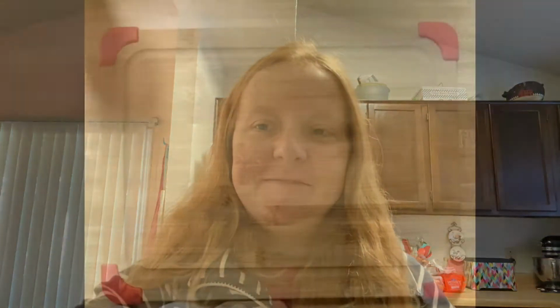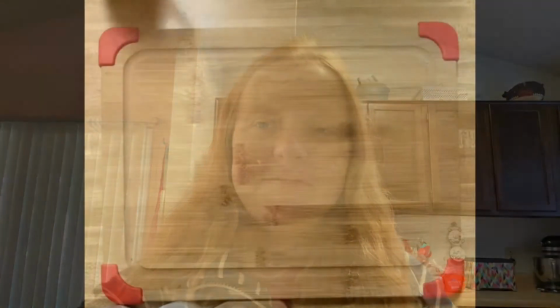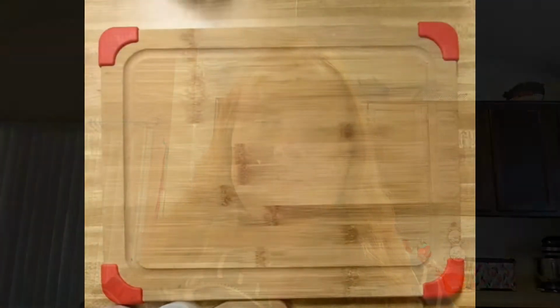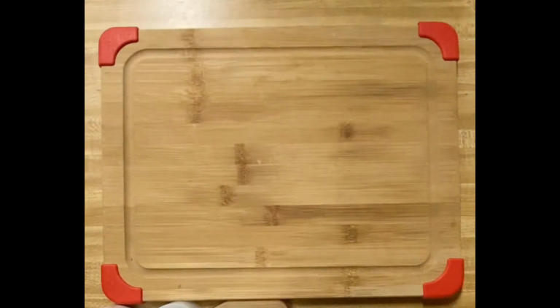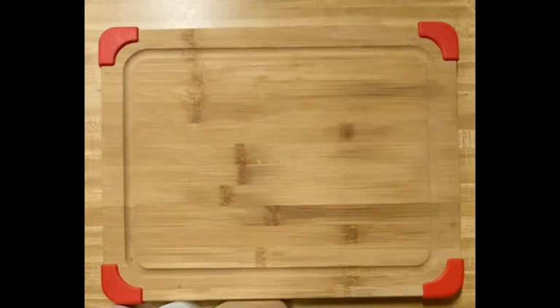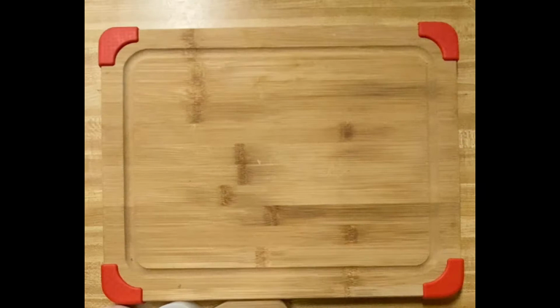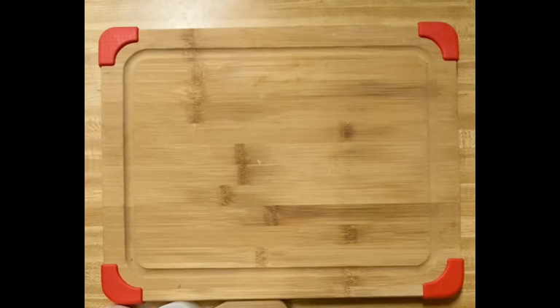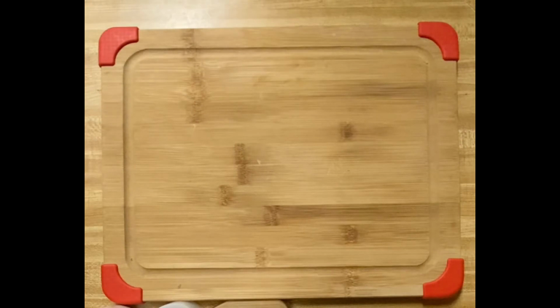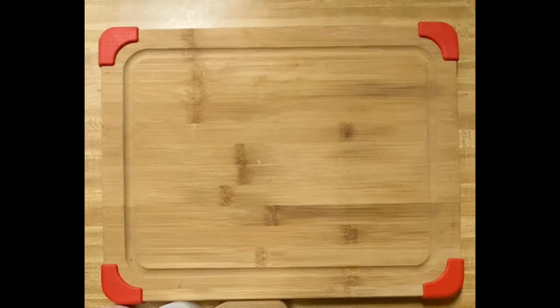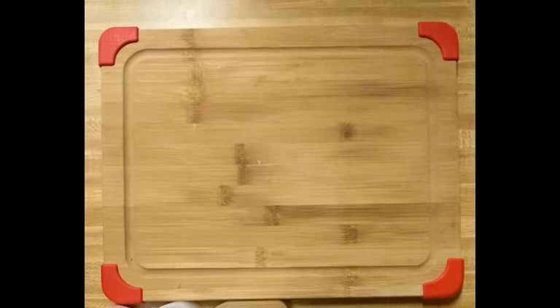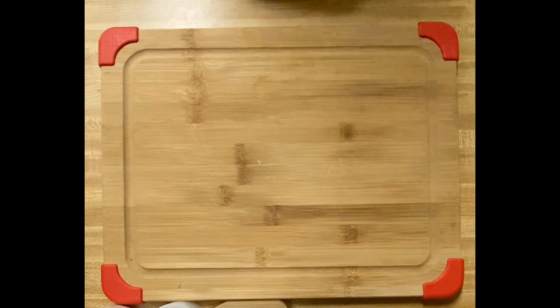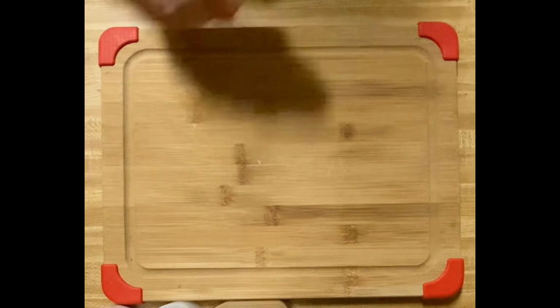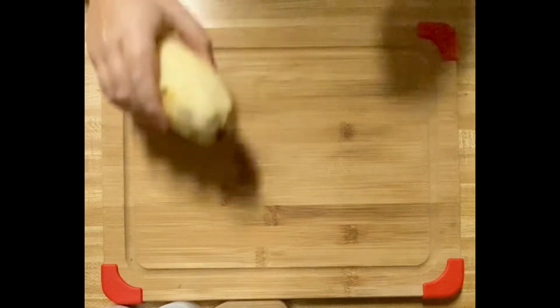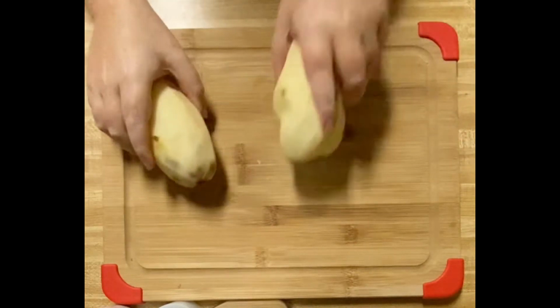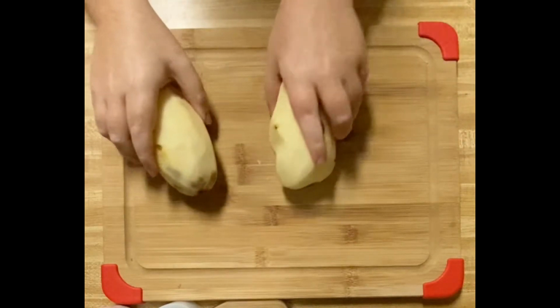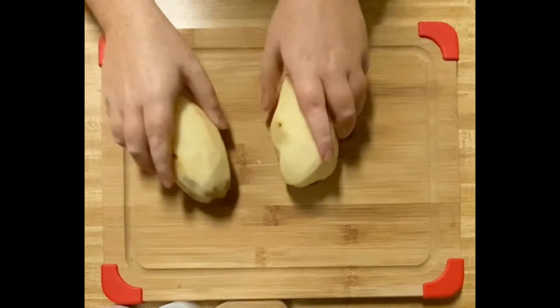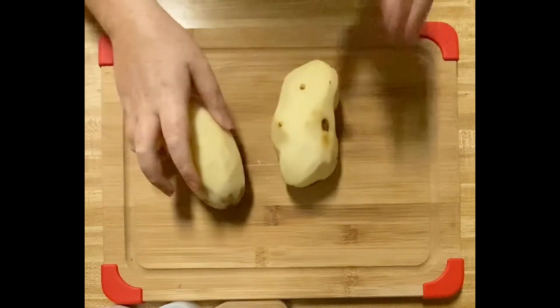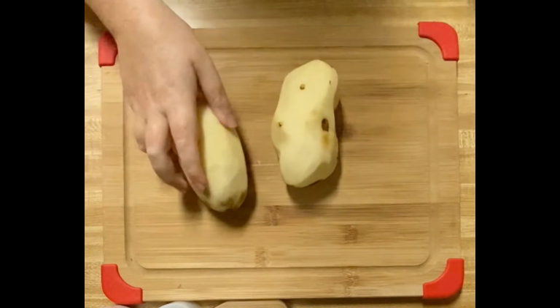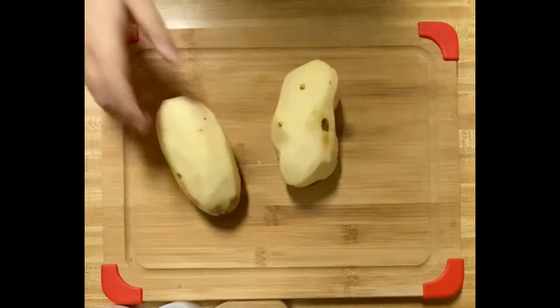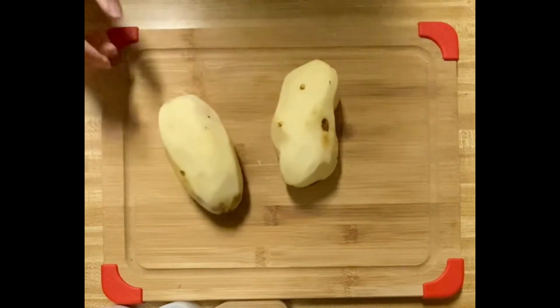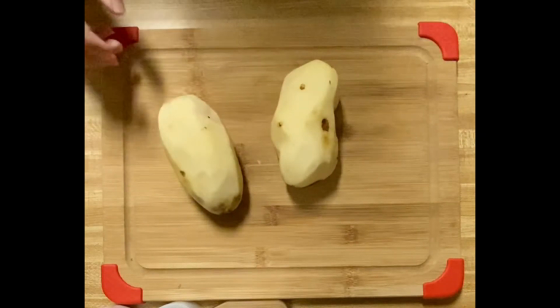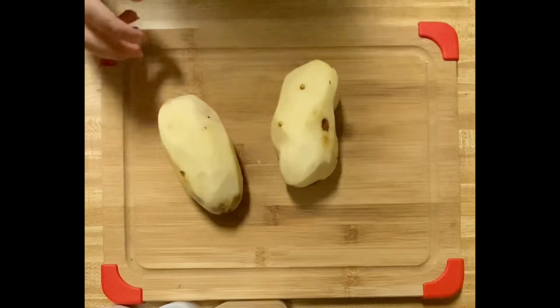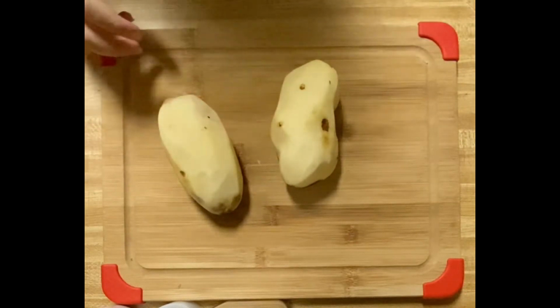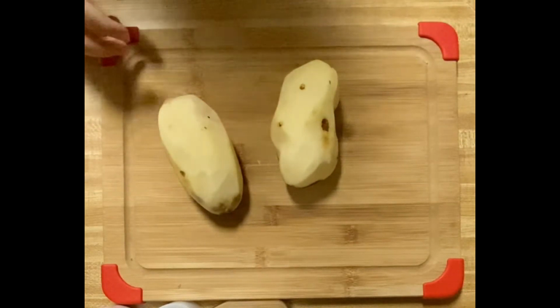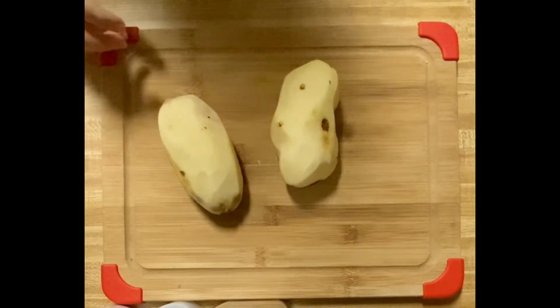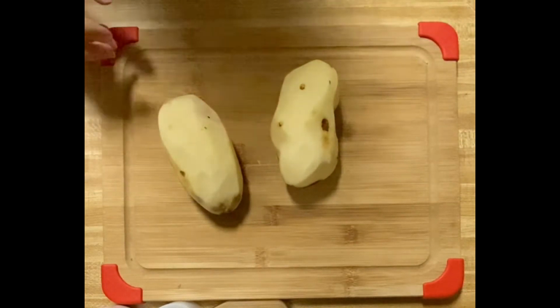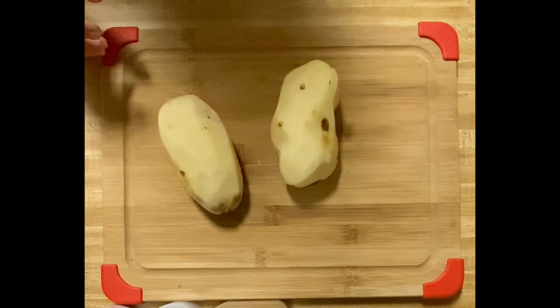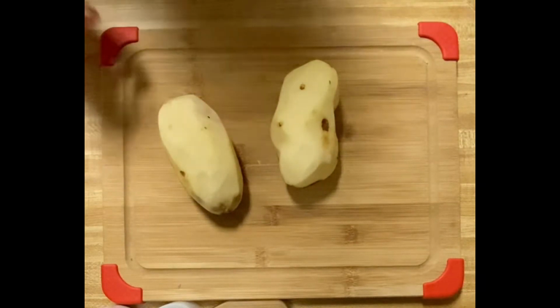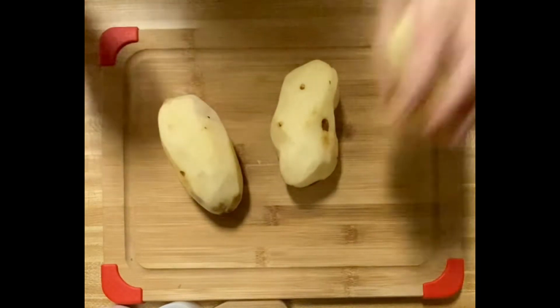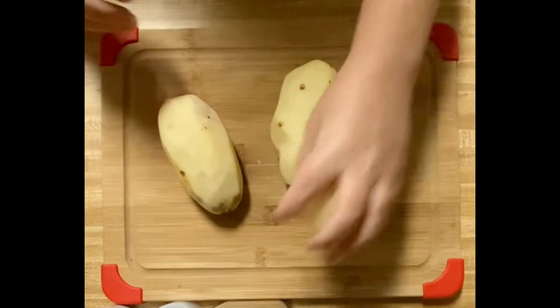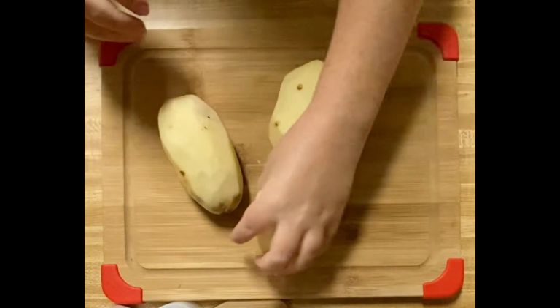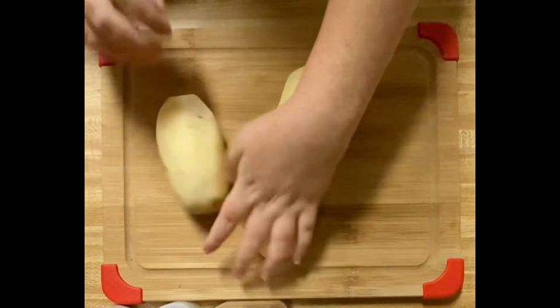I have three potatoes that I've washed and peeled and we're just gonna dice them up.